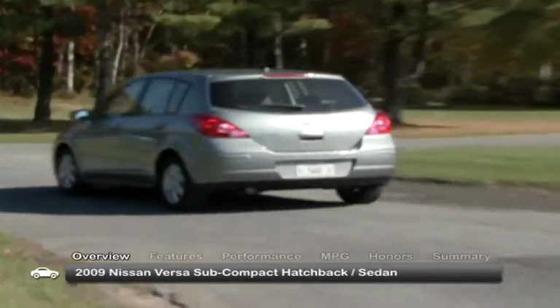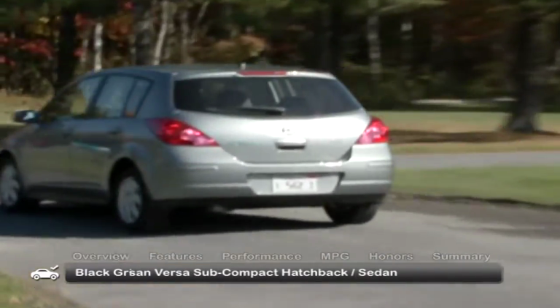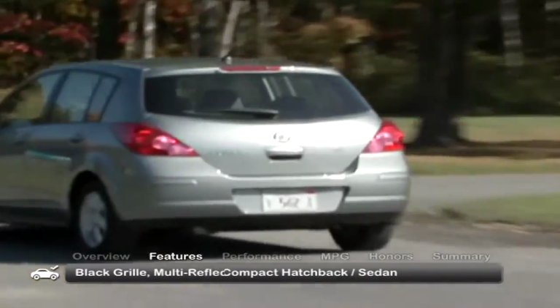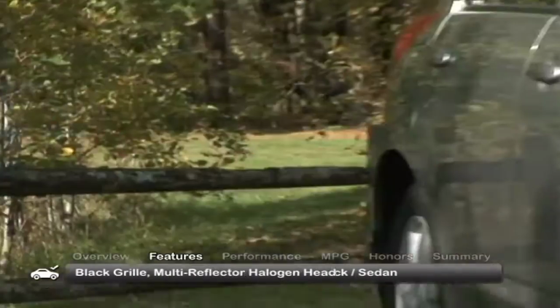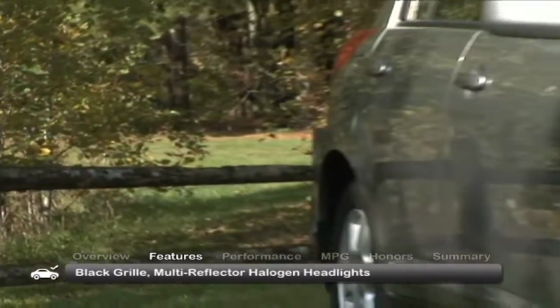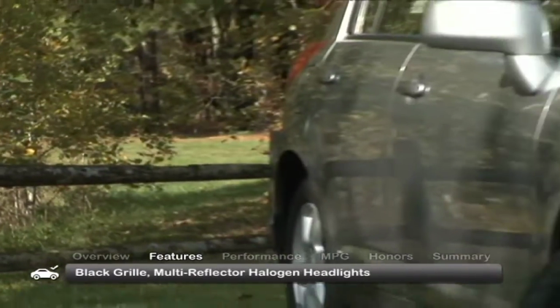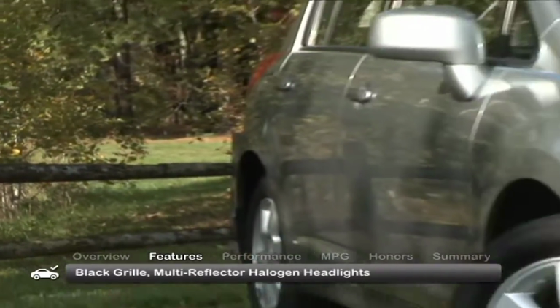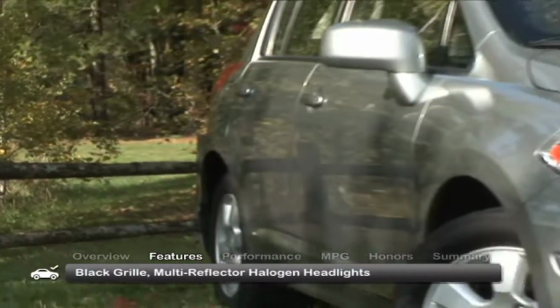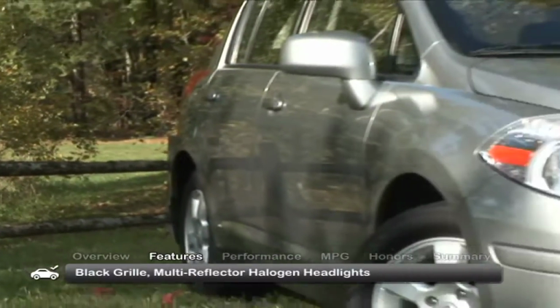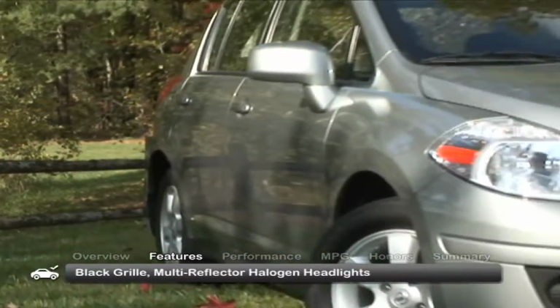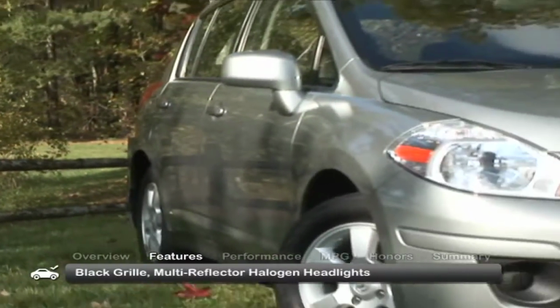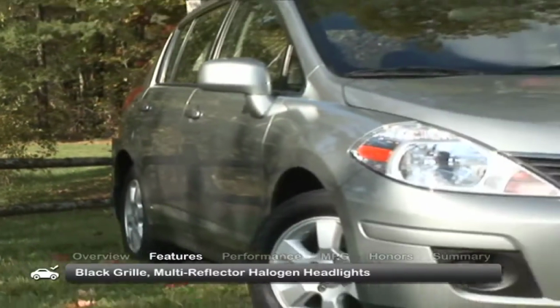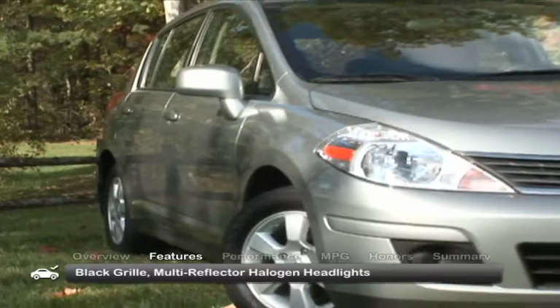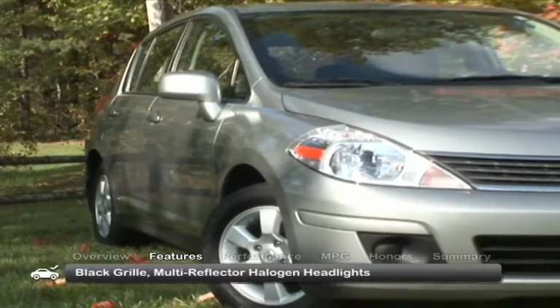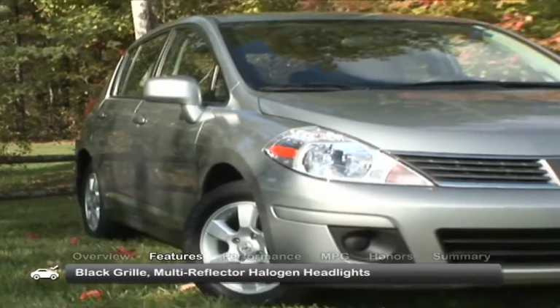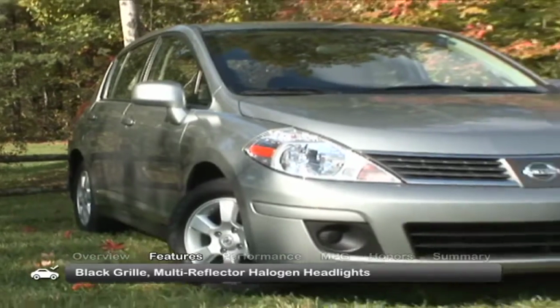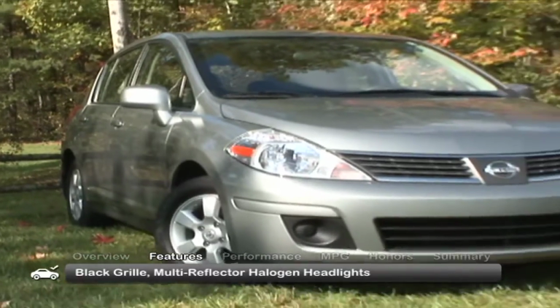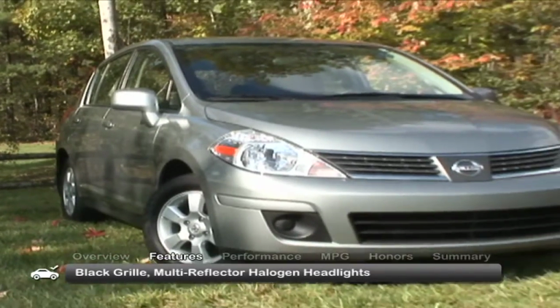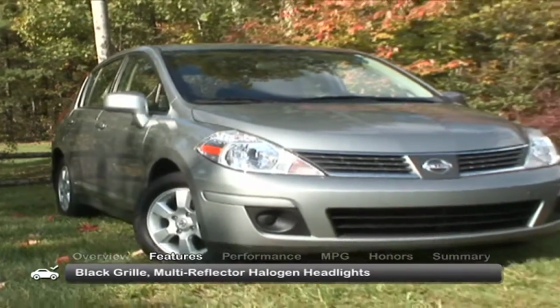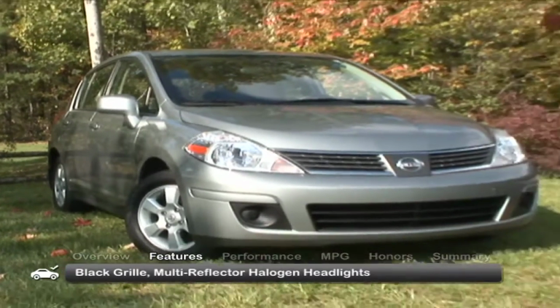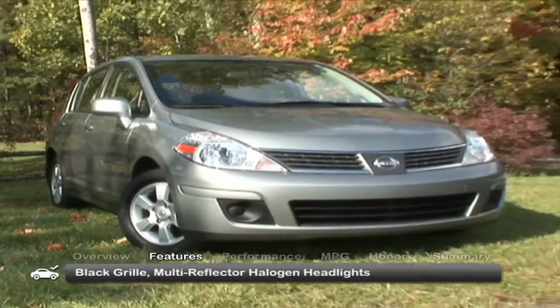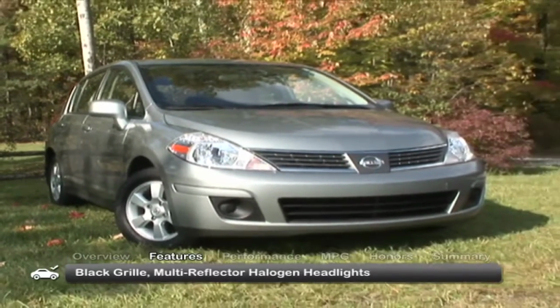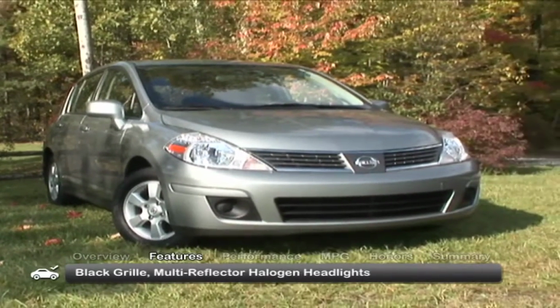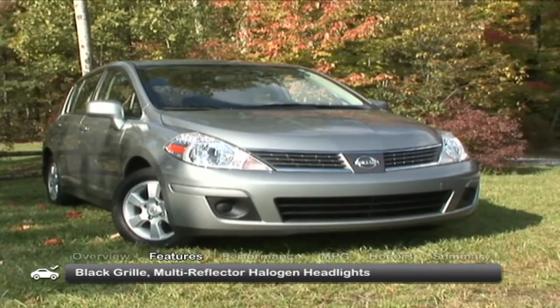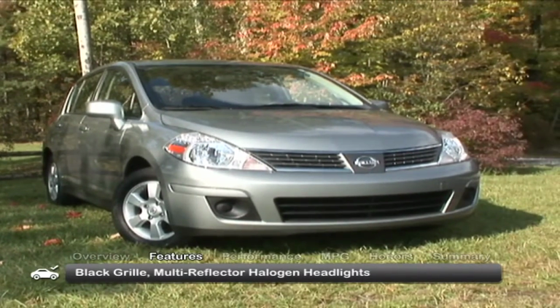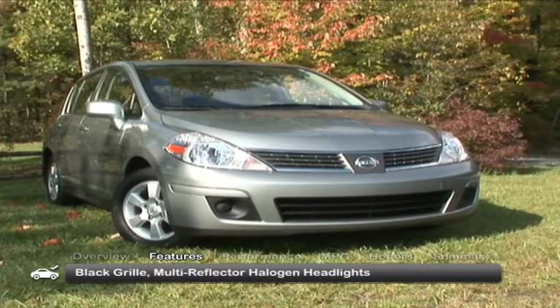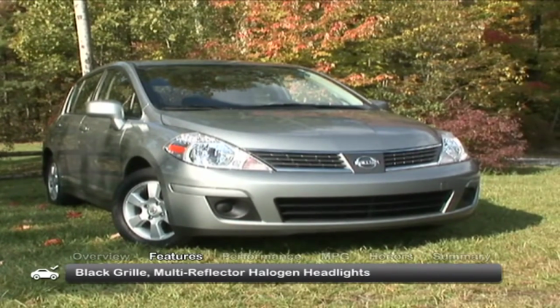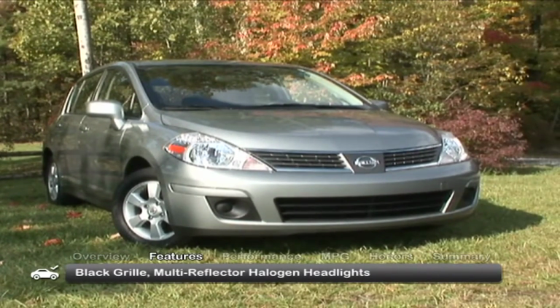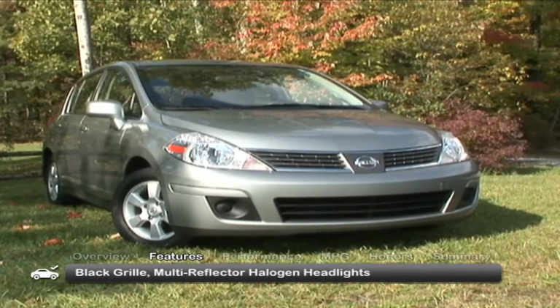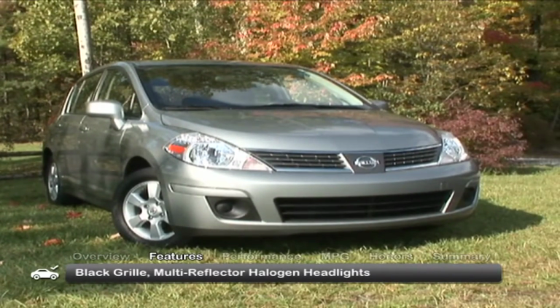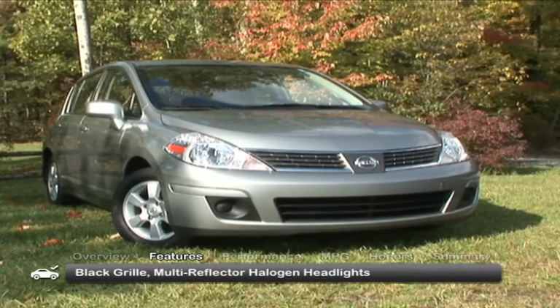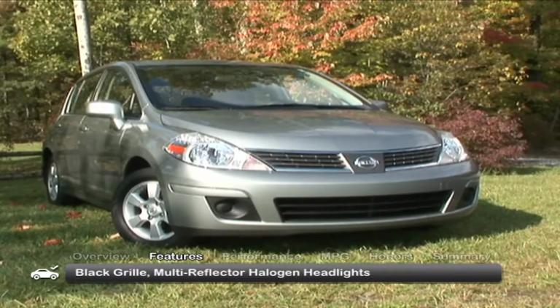The exterior of the 2009 Versa has a standard black grille and multi-reflector halogen headlights.